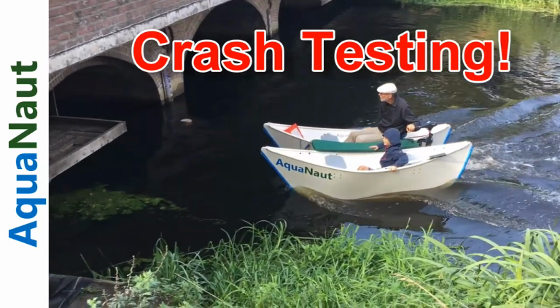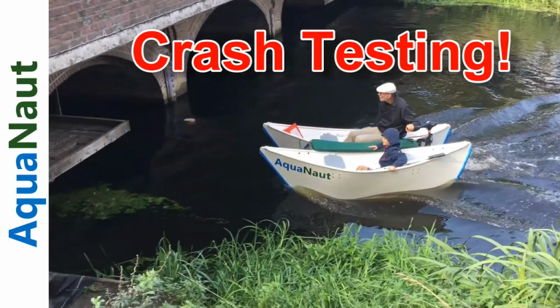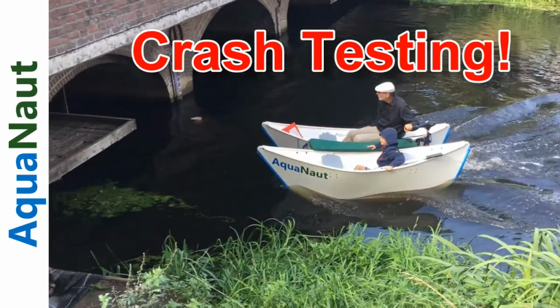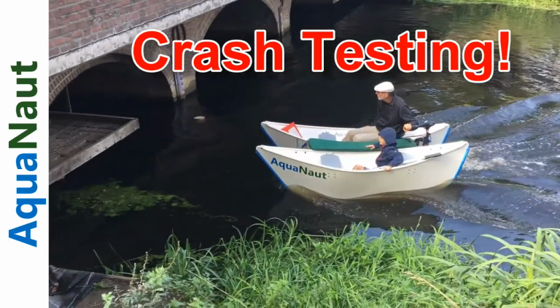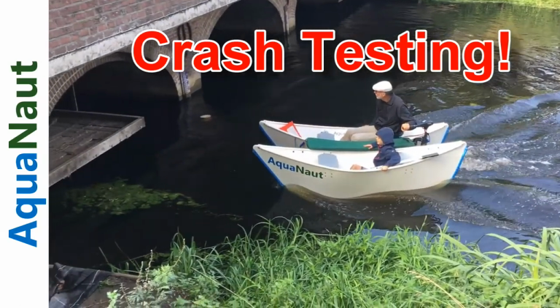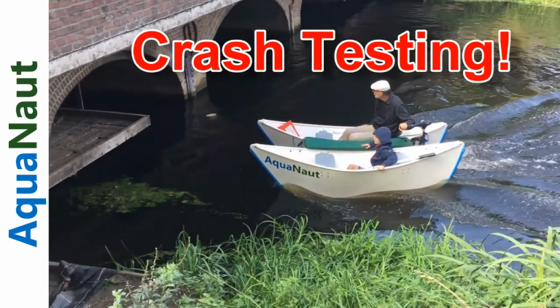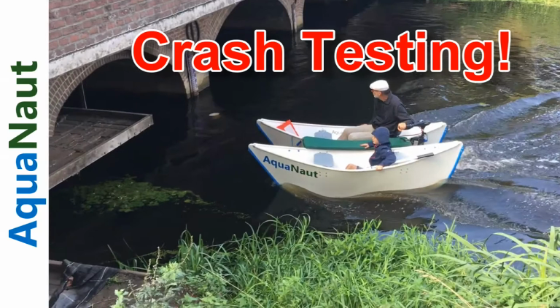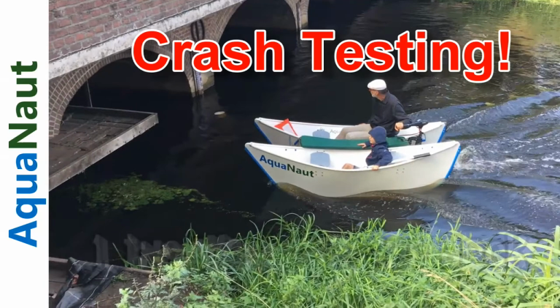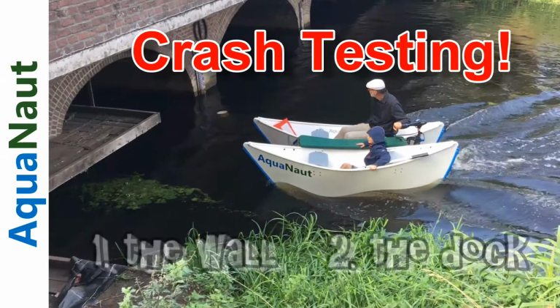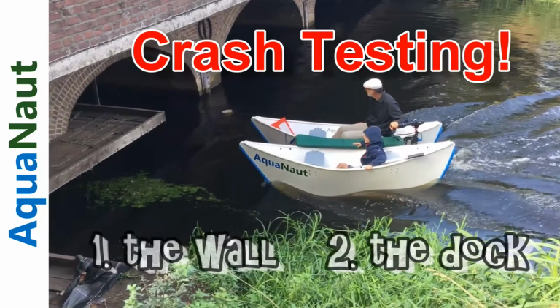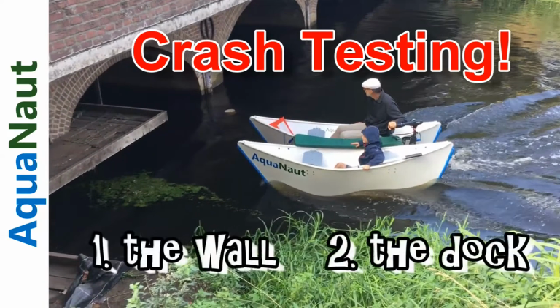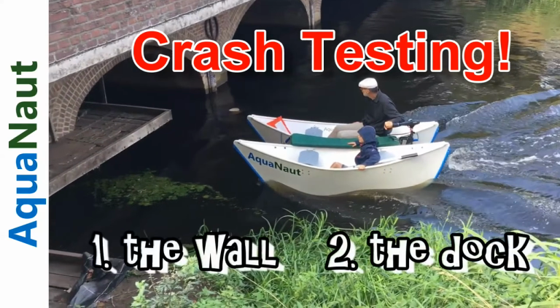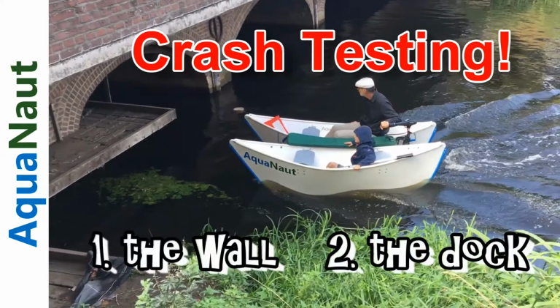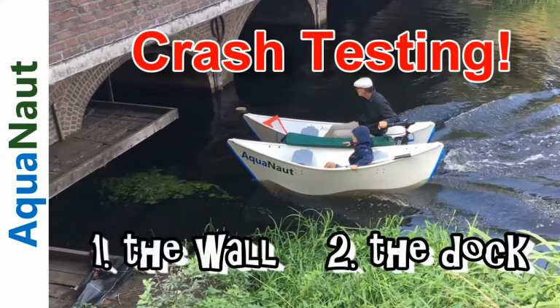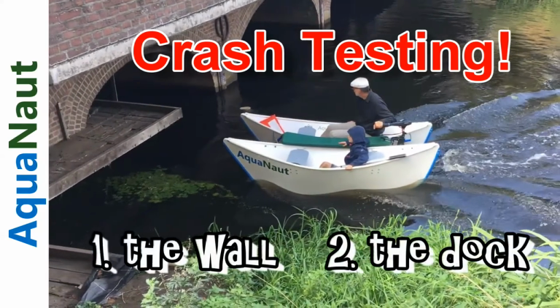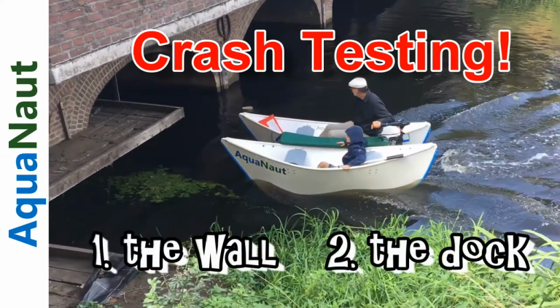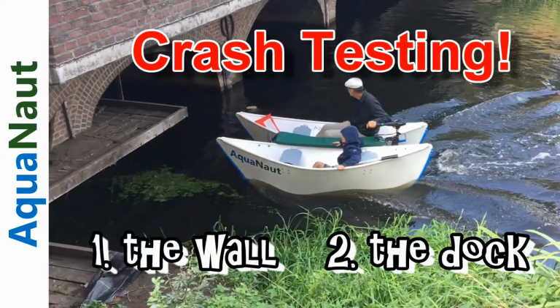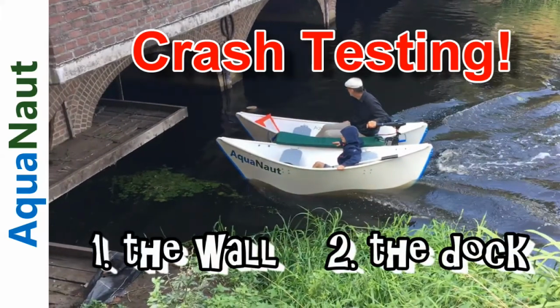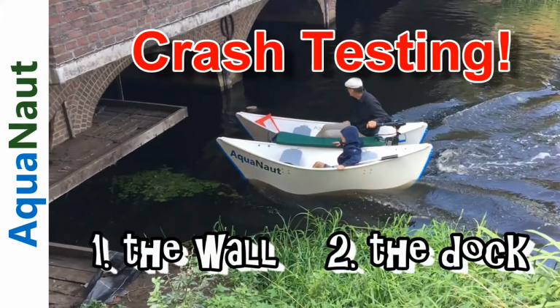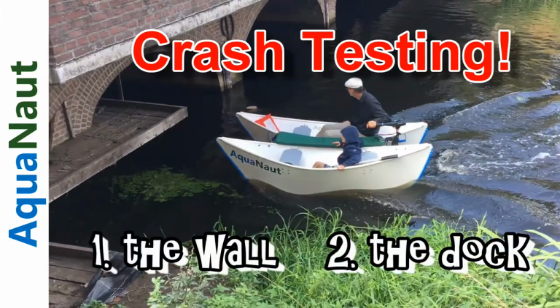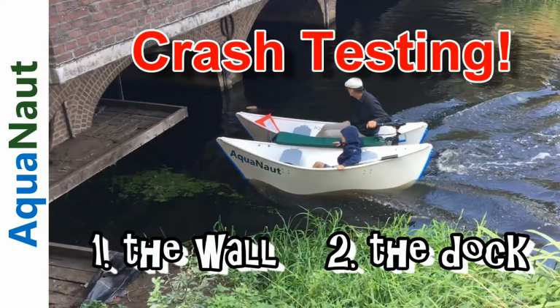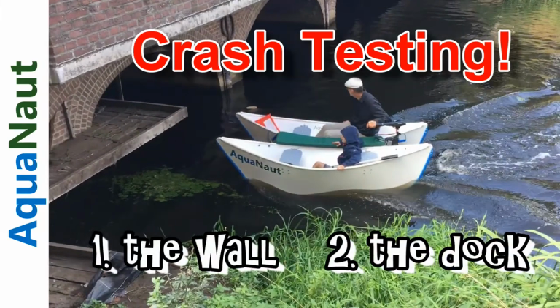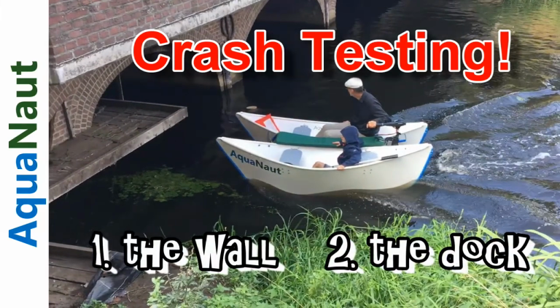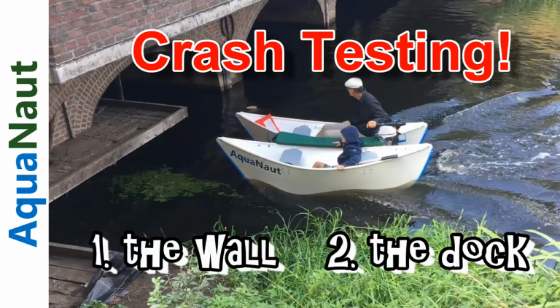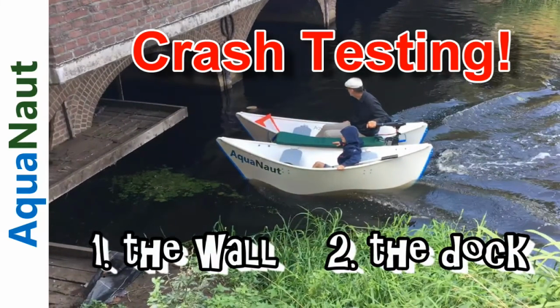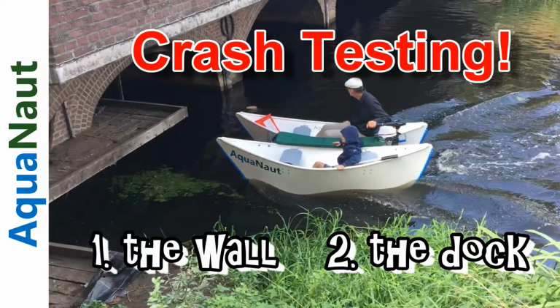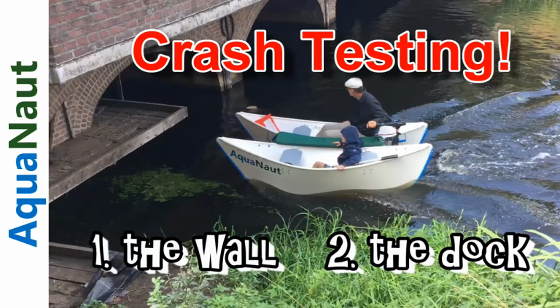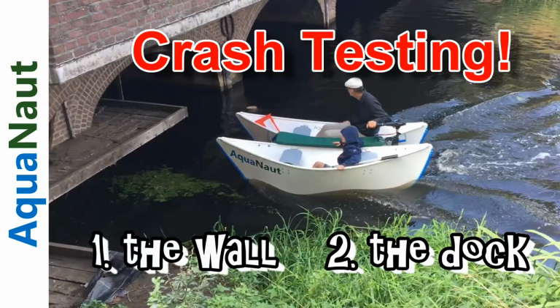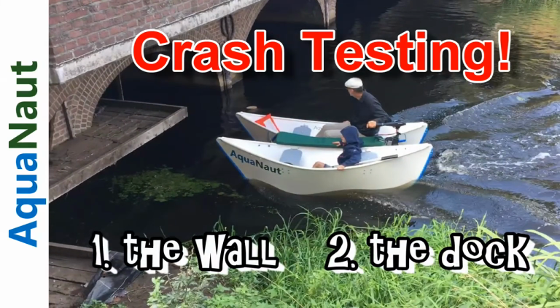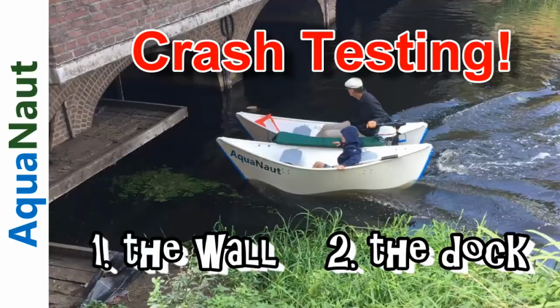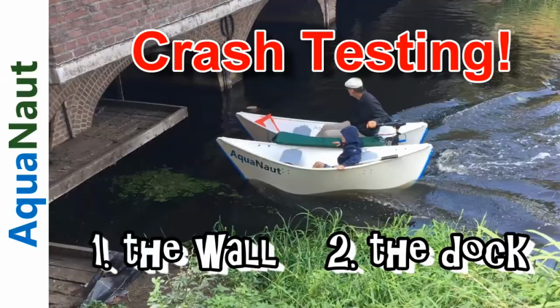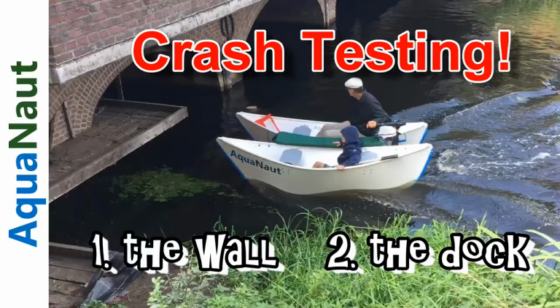We're going to check out two different crashes. The first crash we're going to look at is where we hit the wall. The second crash we're going to look at is hitting the dock.